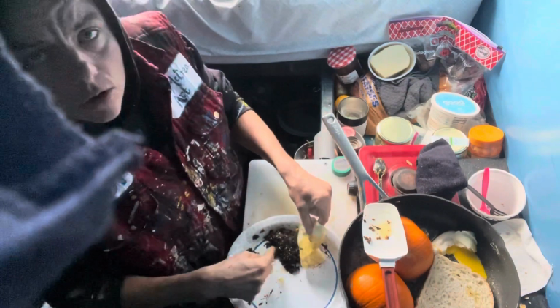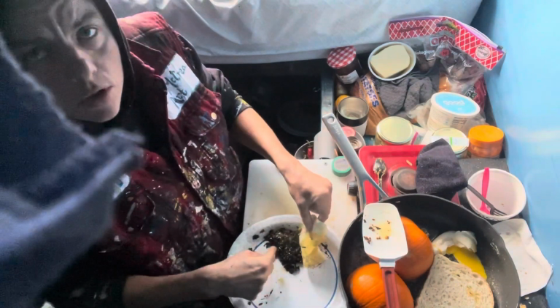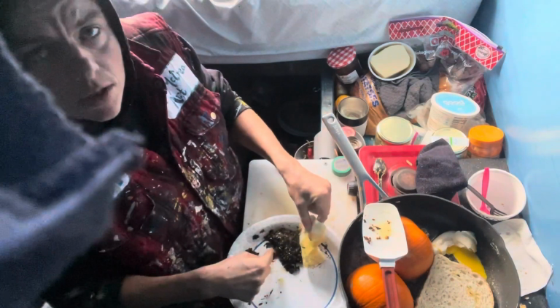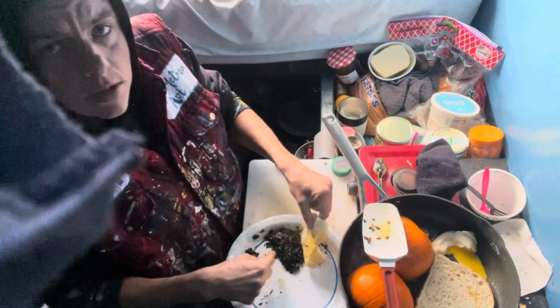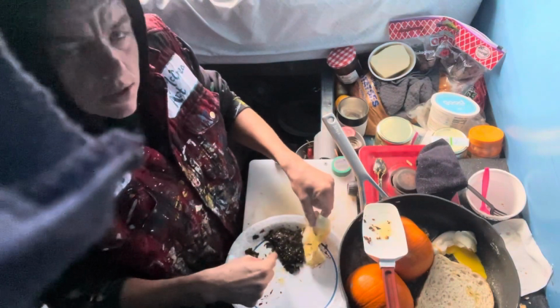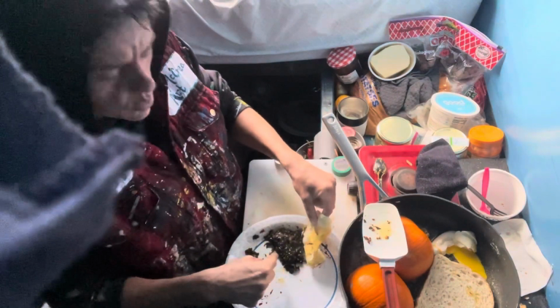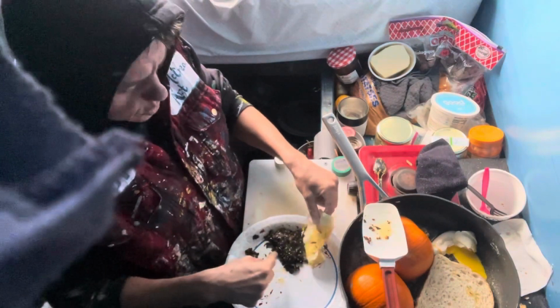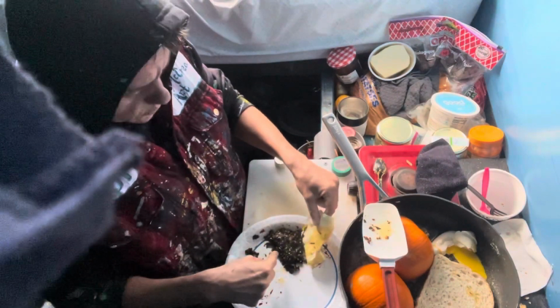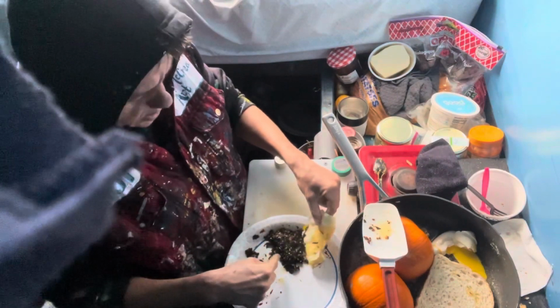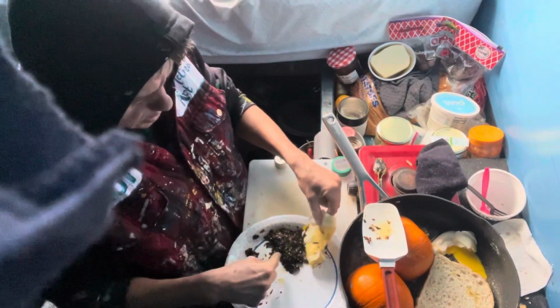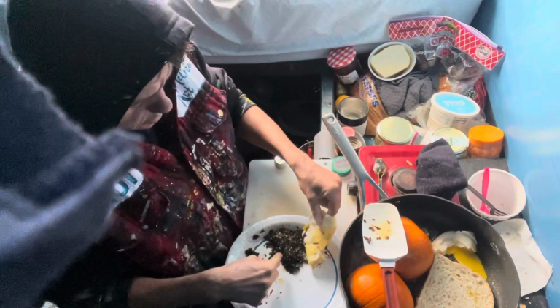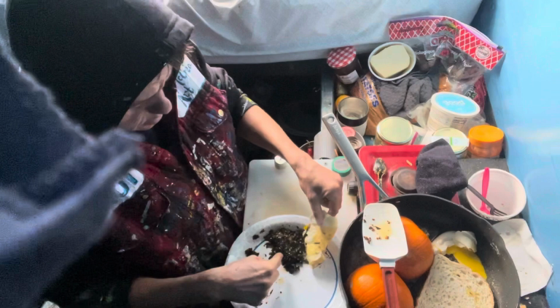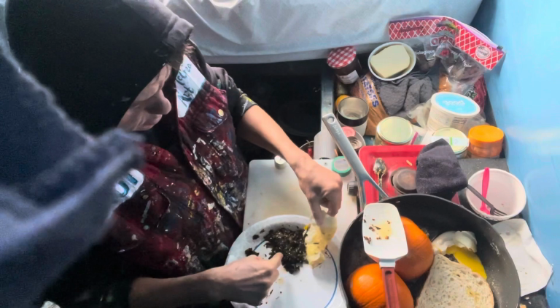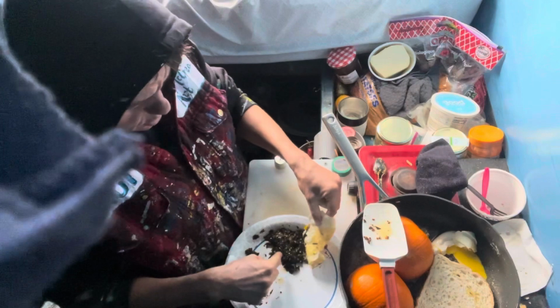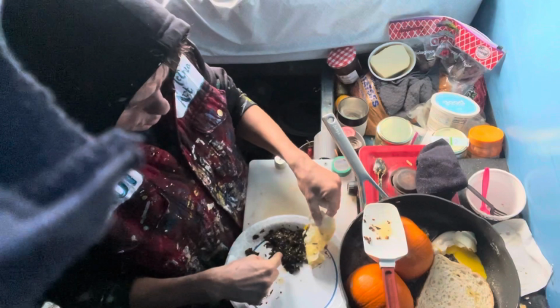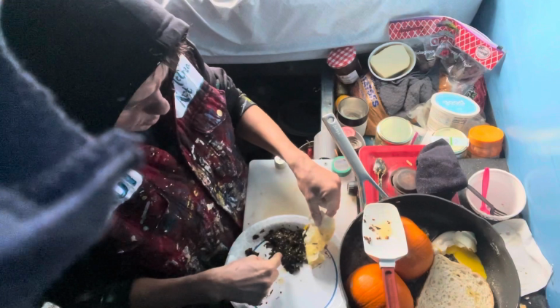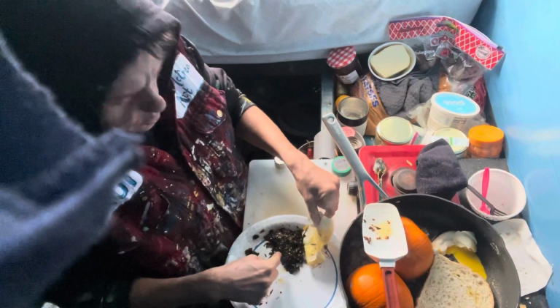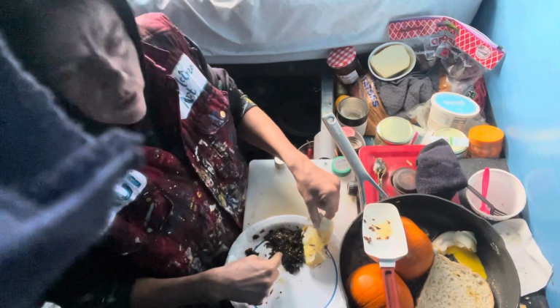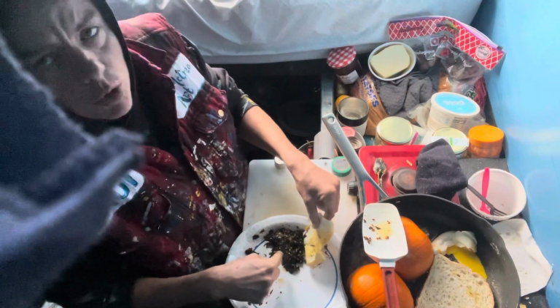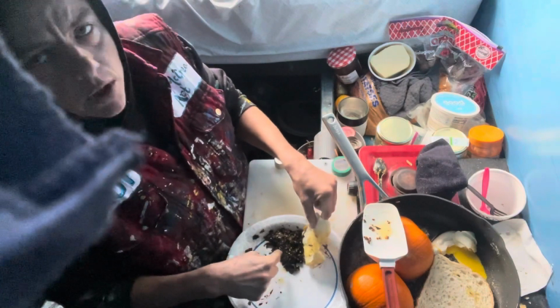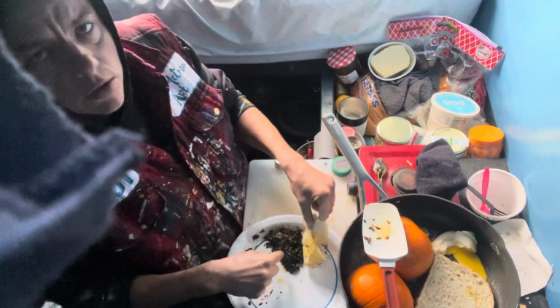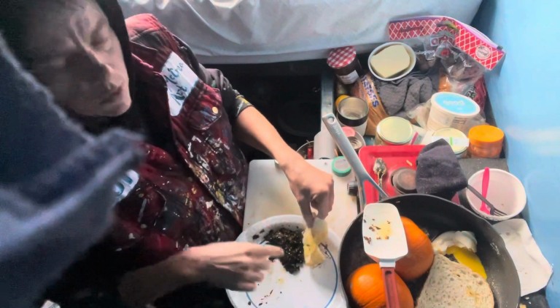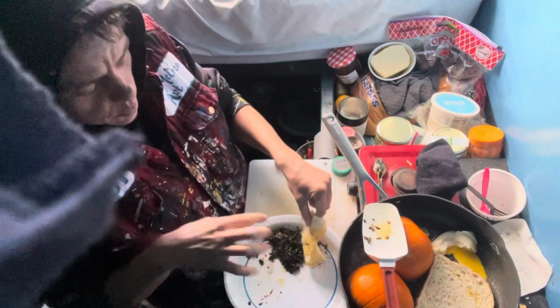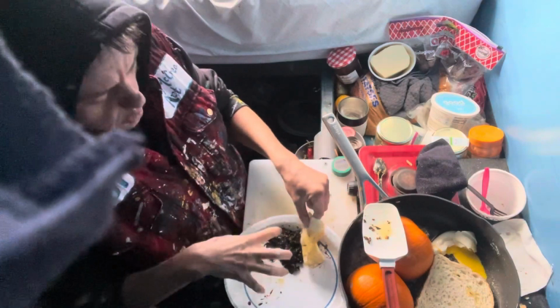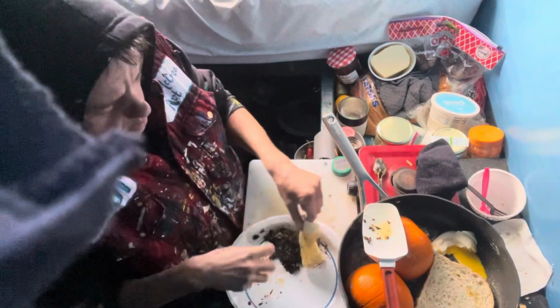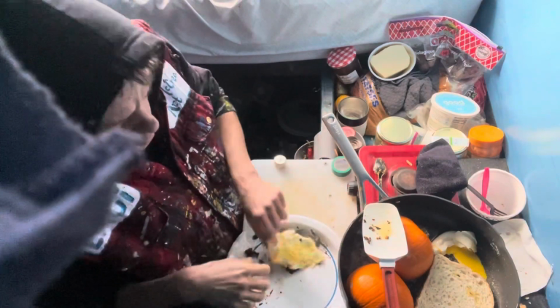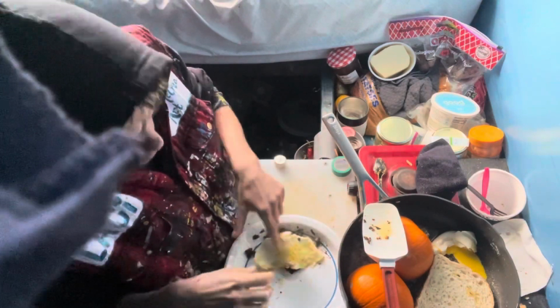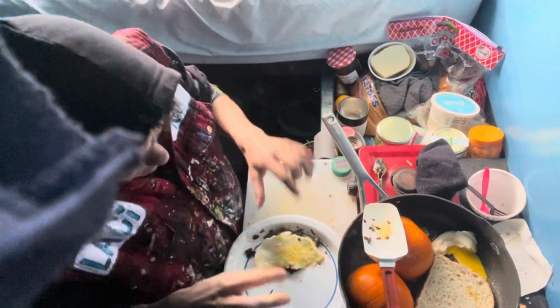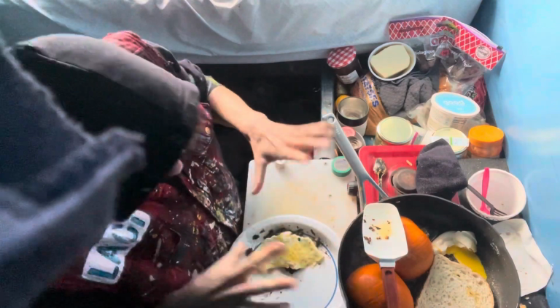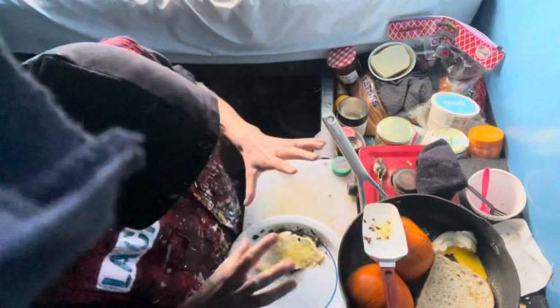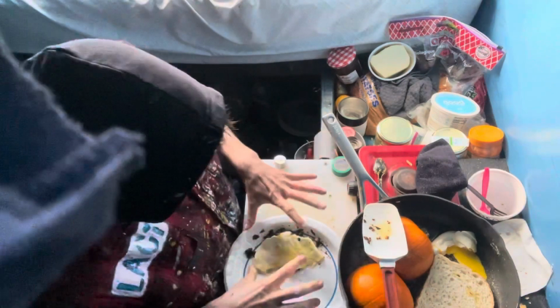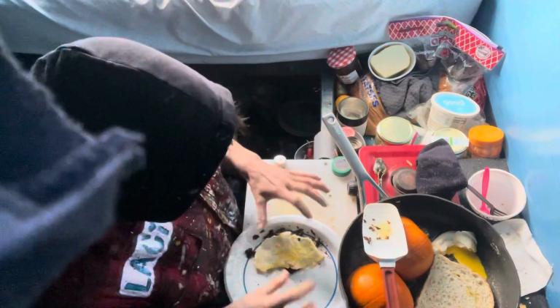Greens. I slow-cooked overnight — well, over the morning — with garlic and butter.